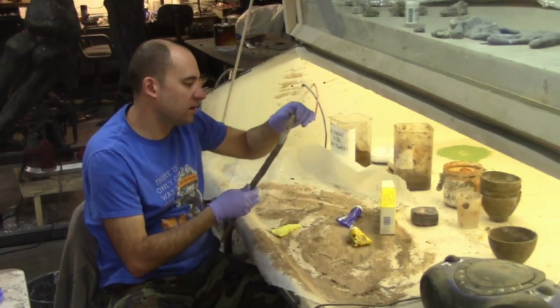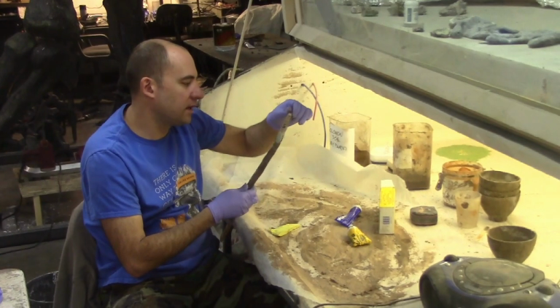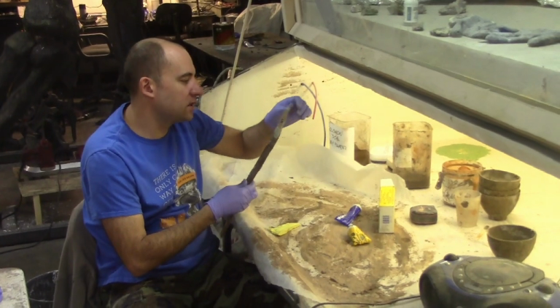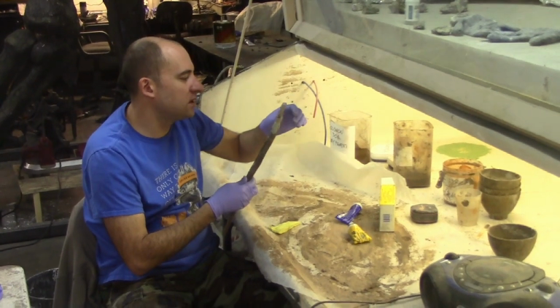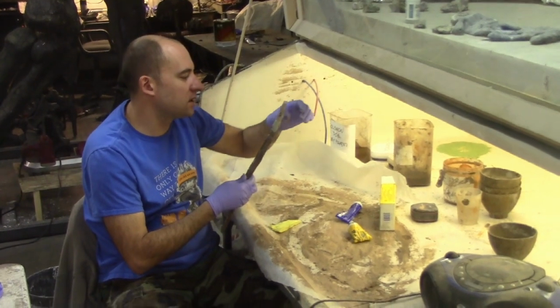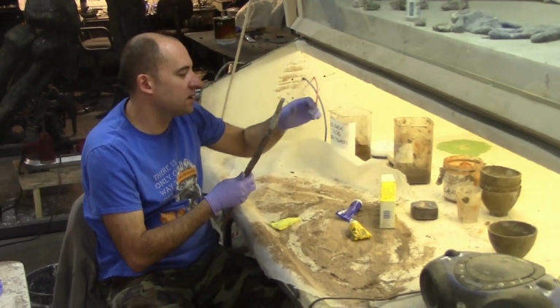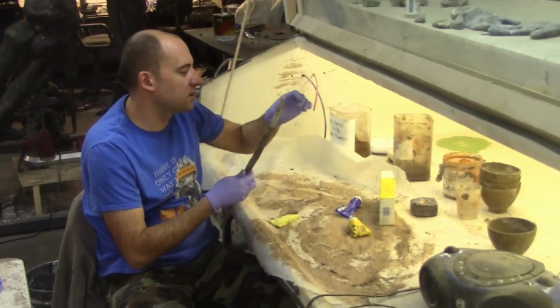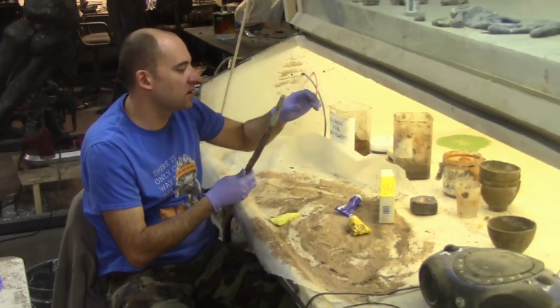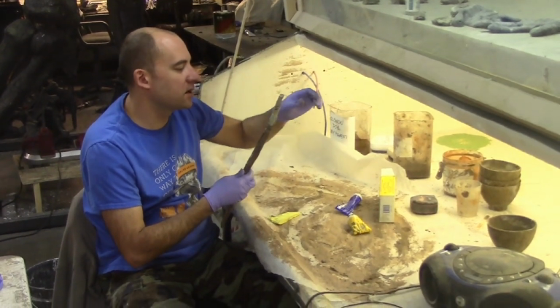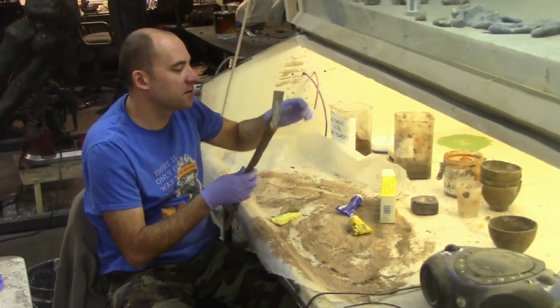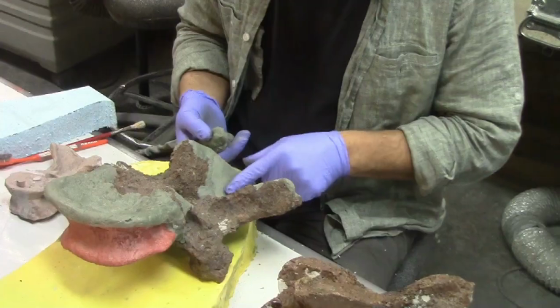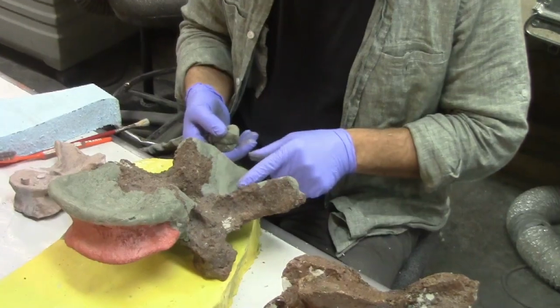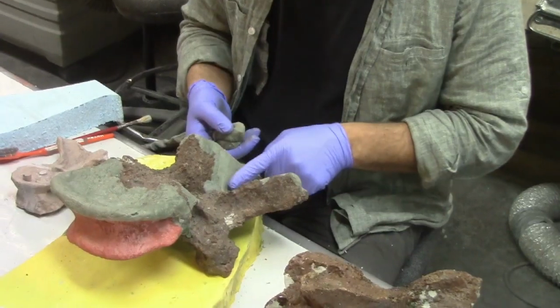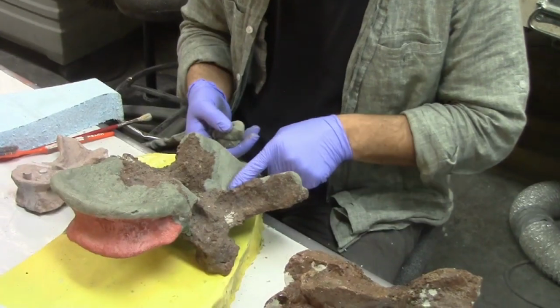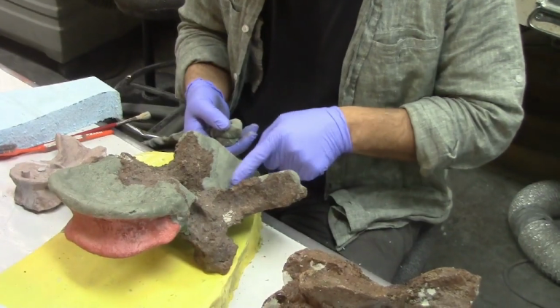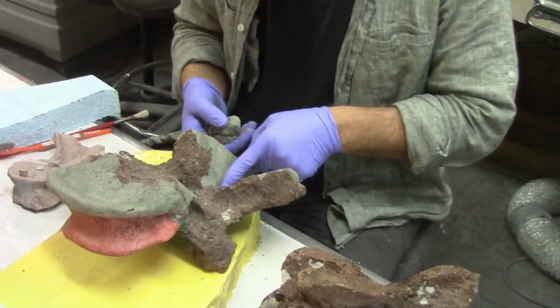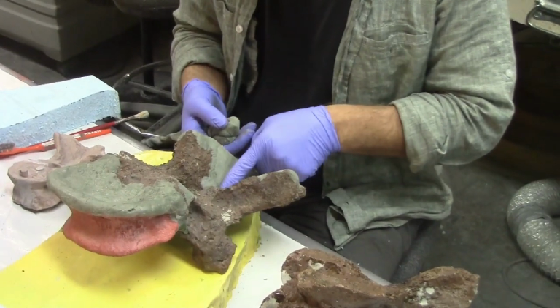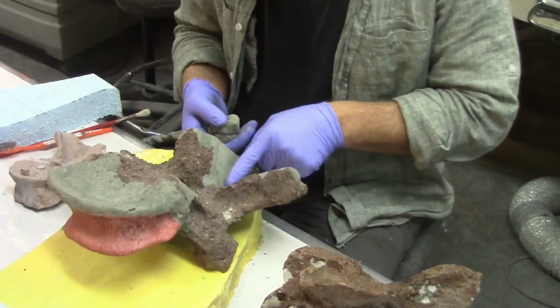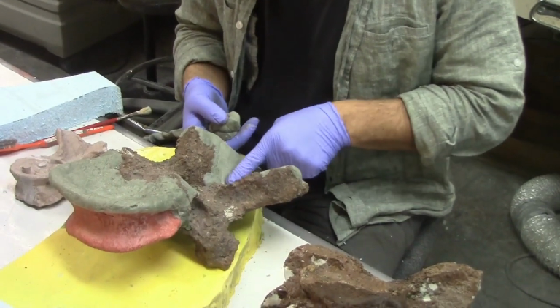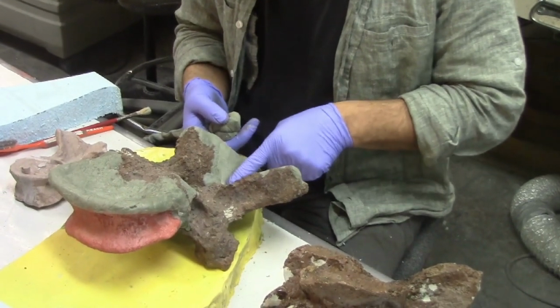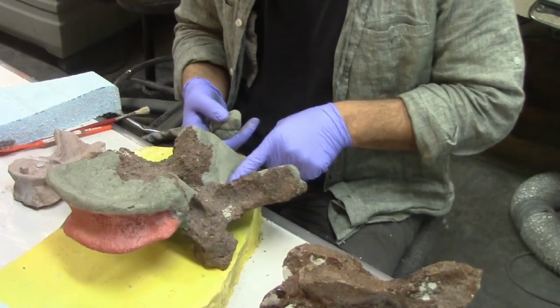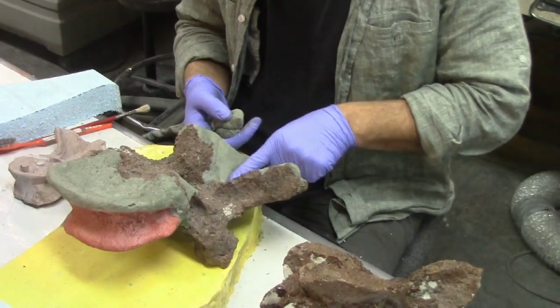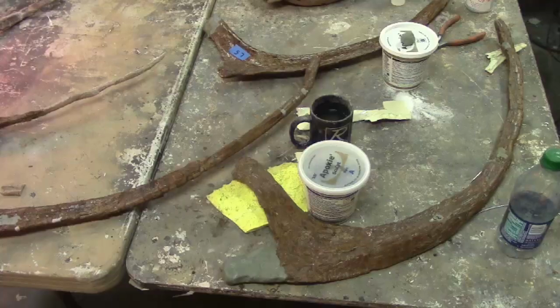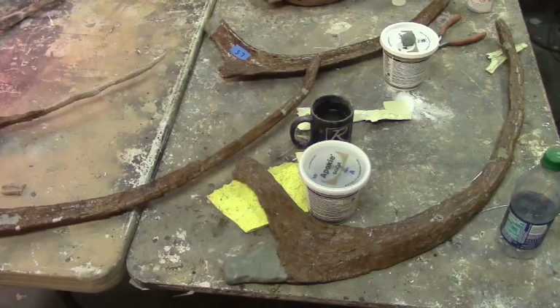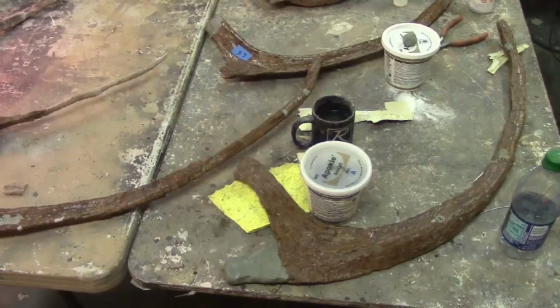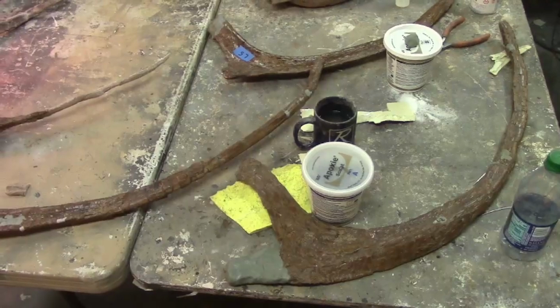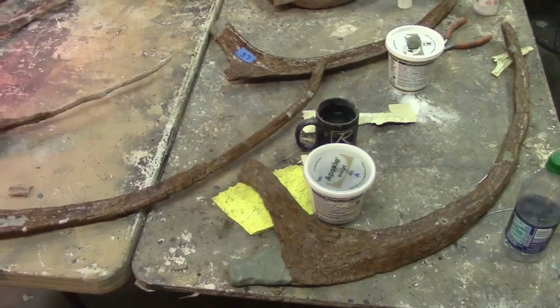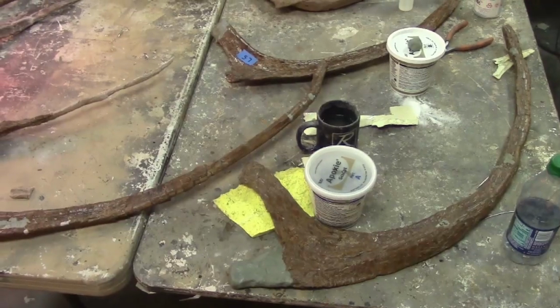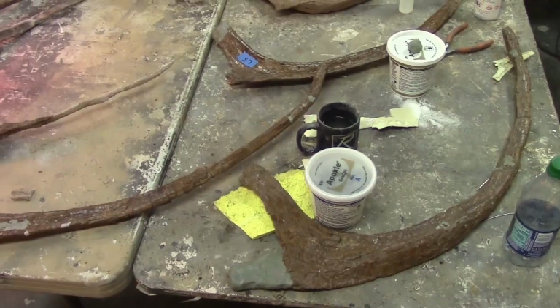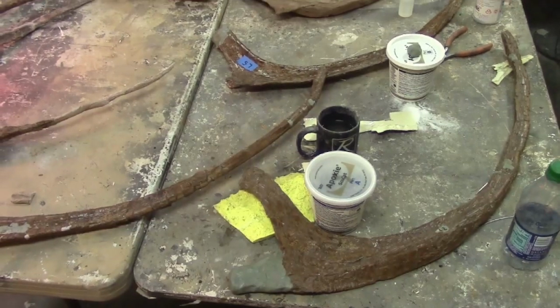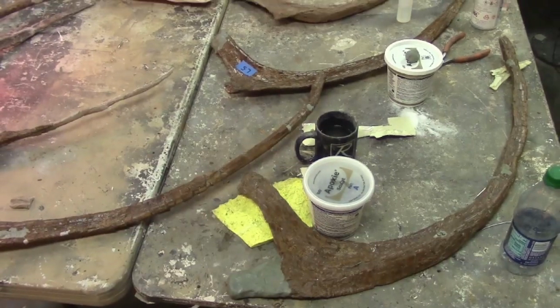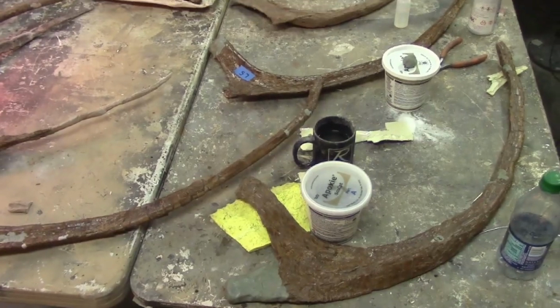We started by filling cracks and gaps in the original fossils with glue and putty. This stabilized the bones enough to handle them.